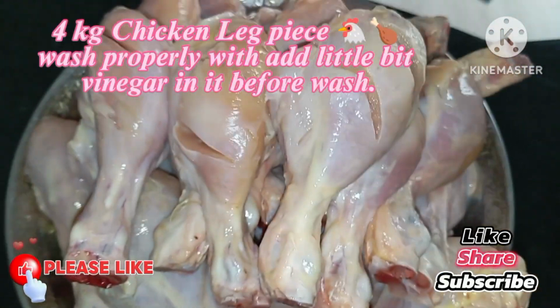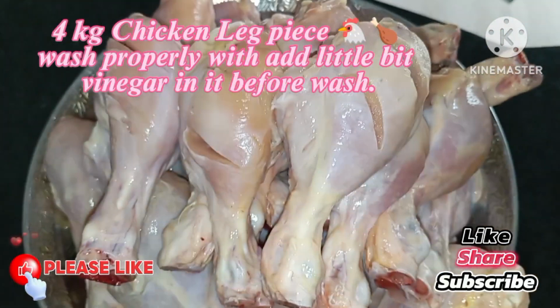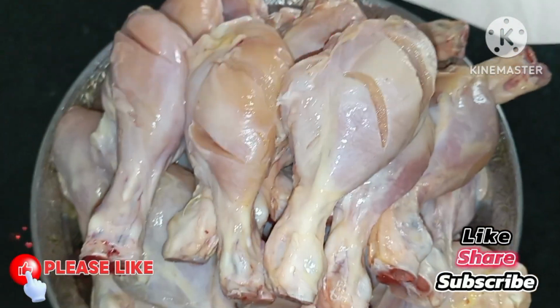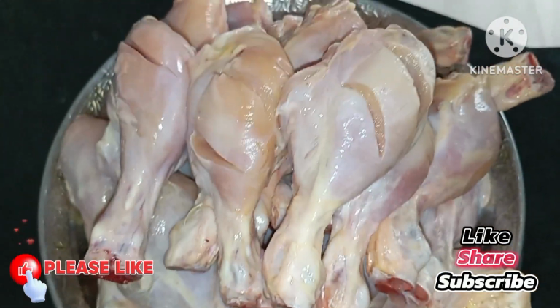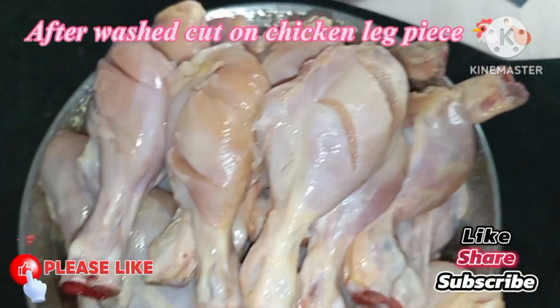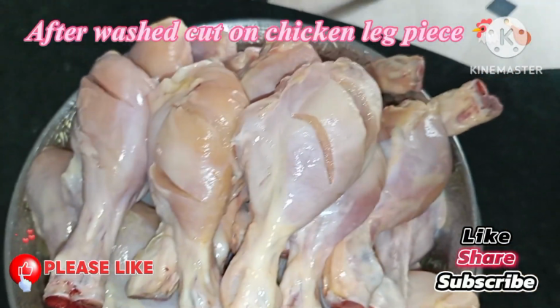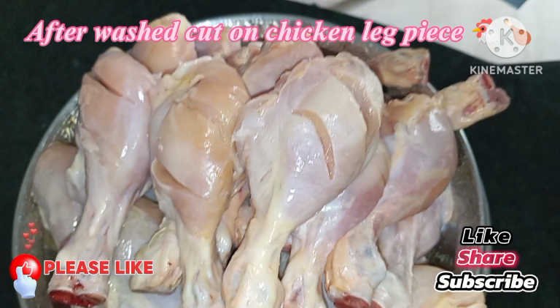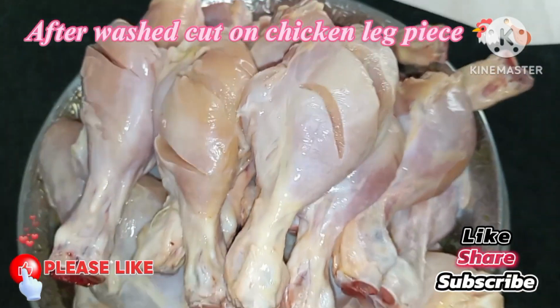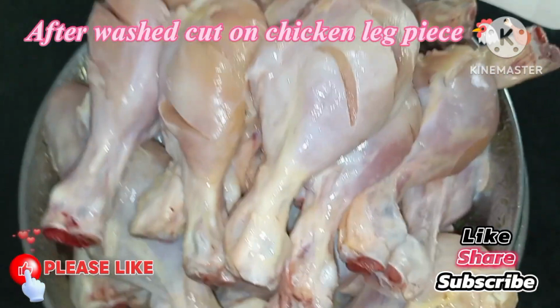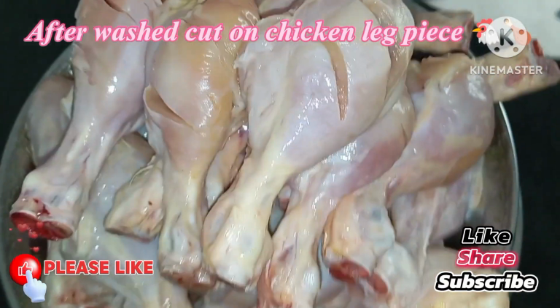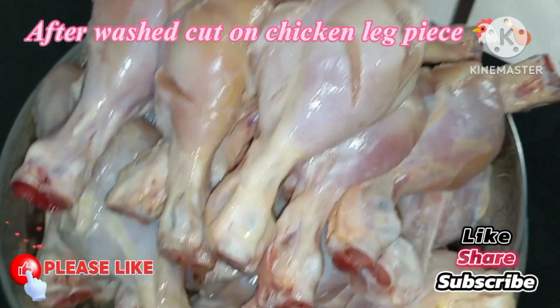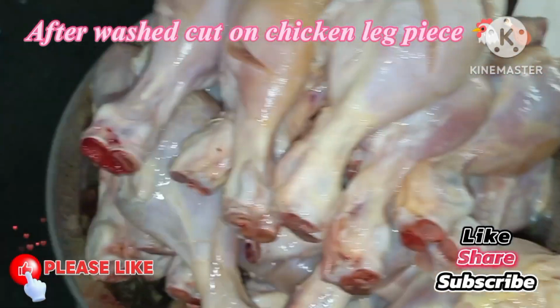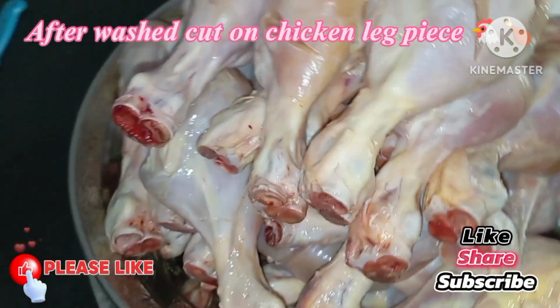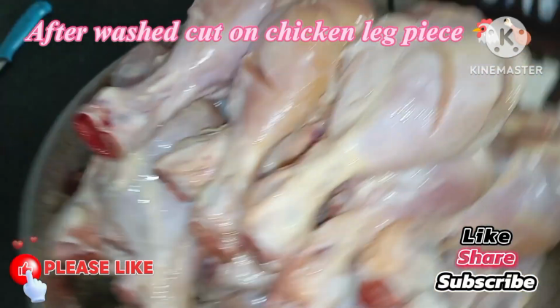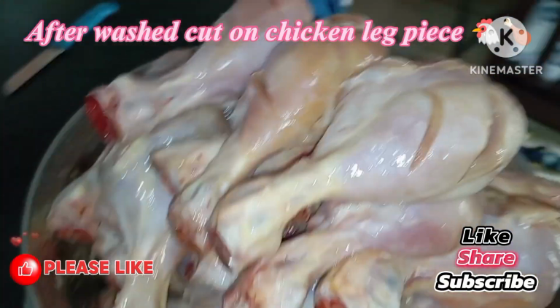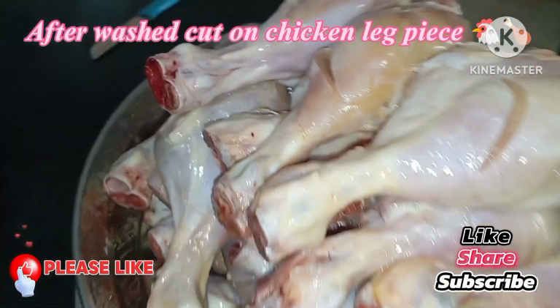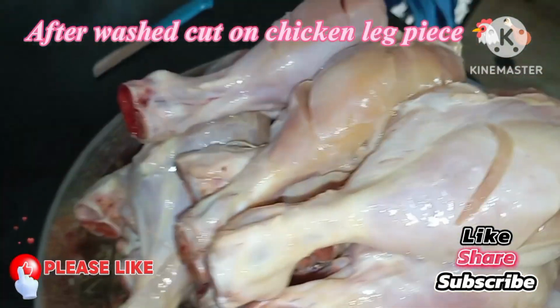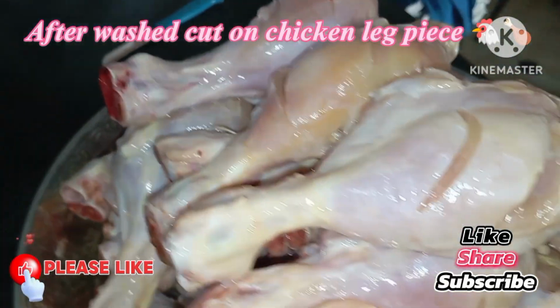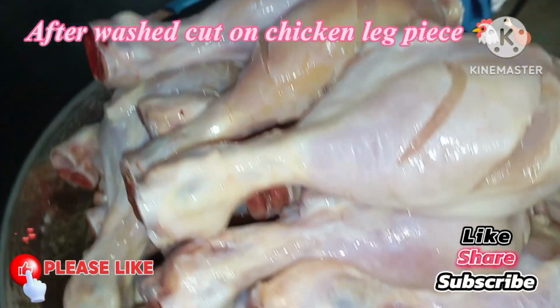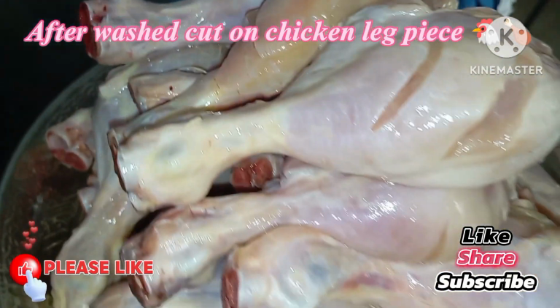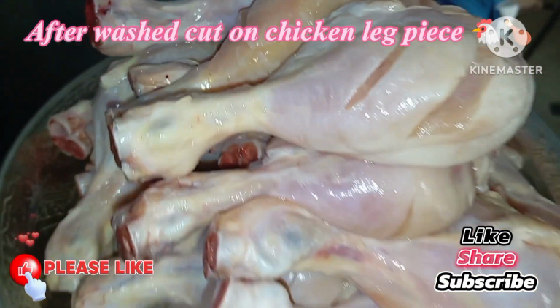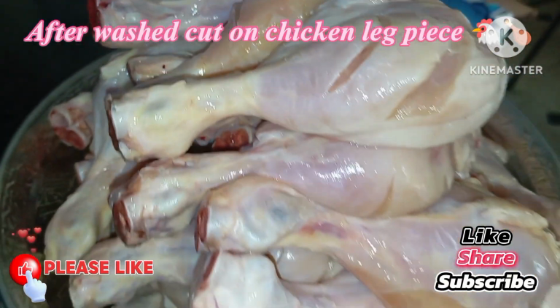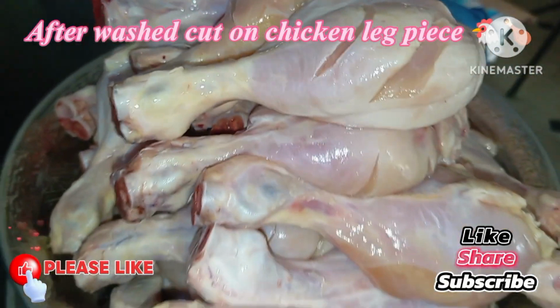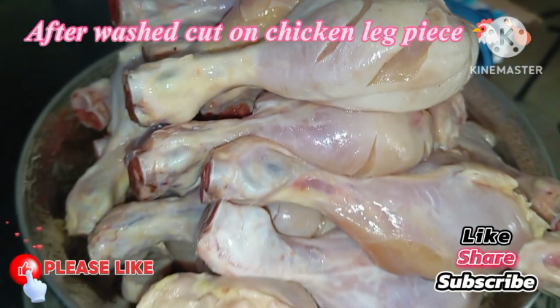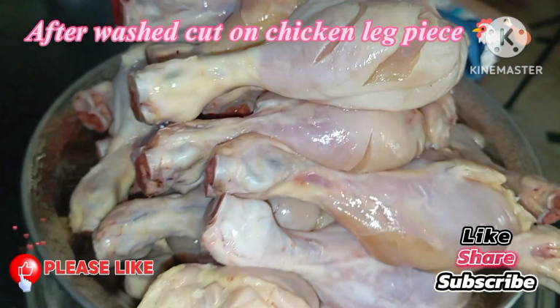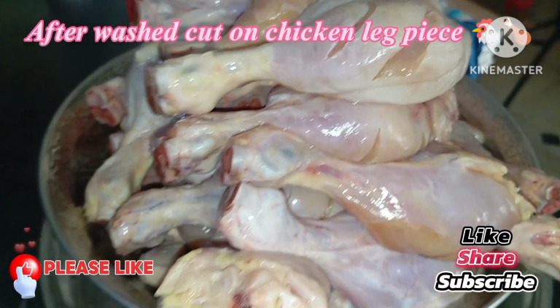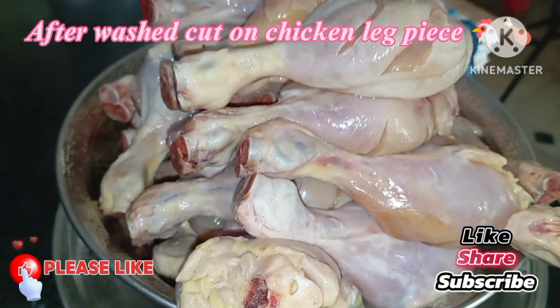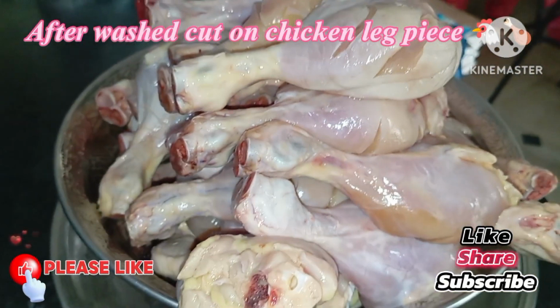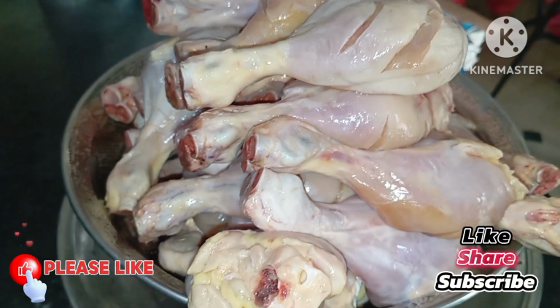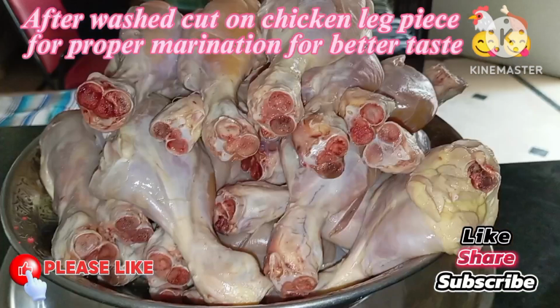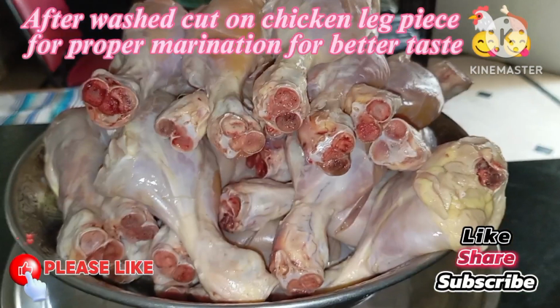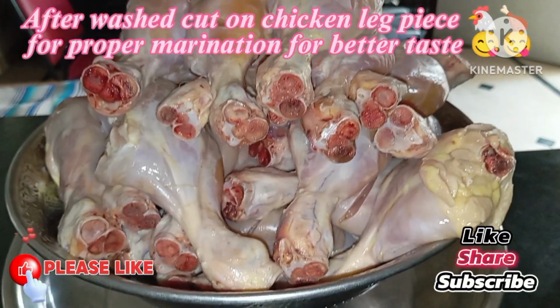We have 4kg chicken here. We have reduced chicken here. We have to wash the chicken in a good way.